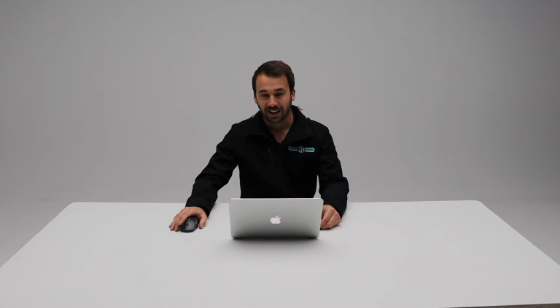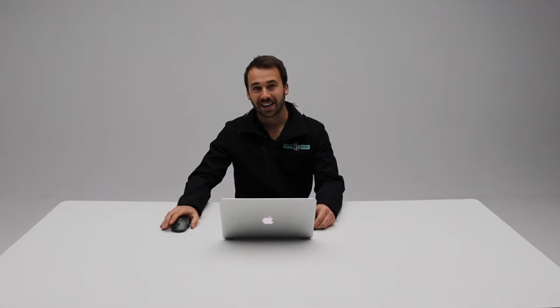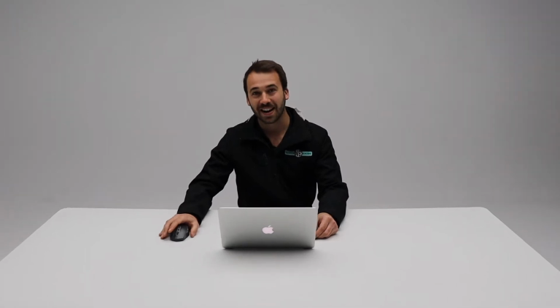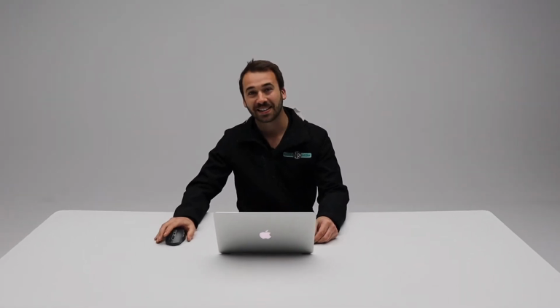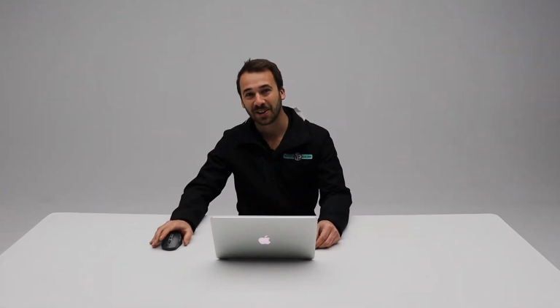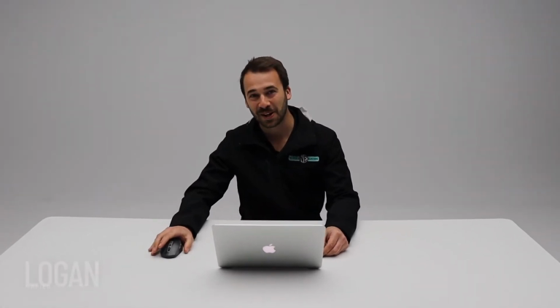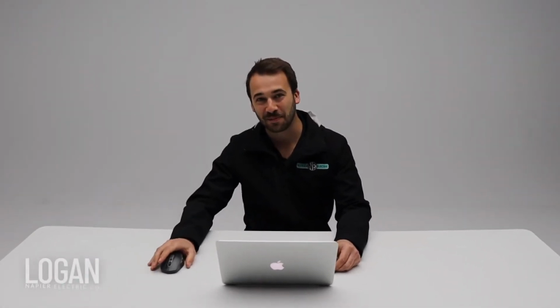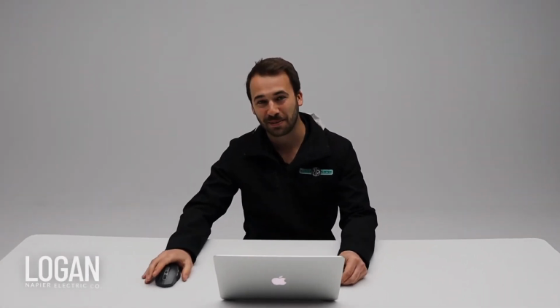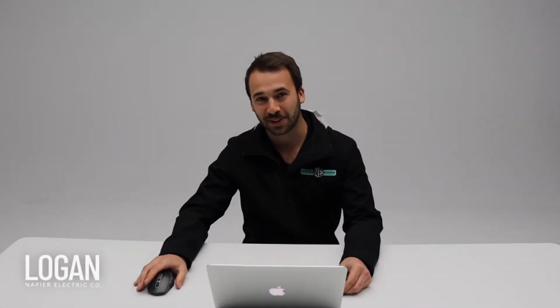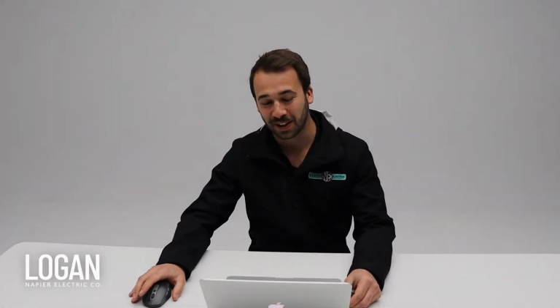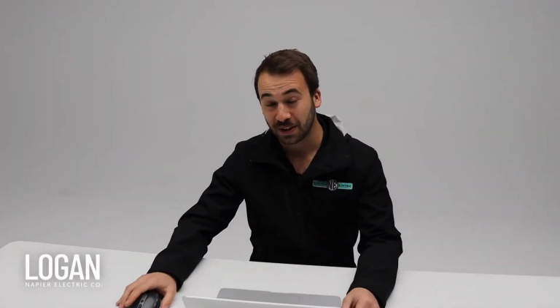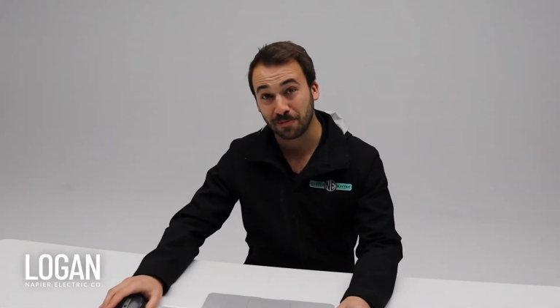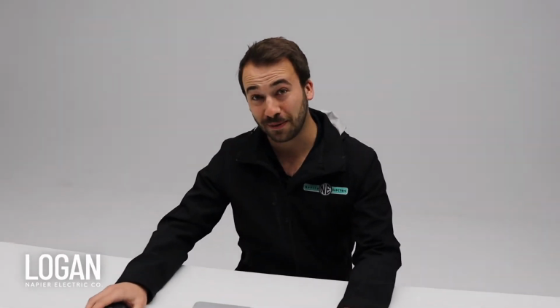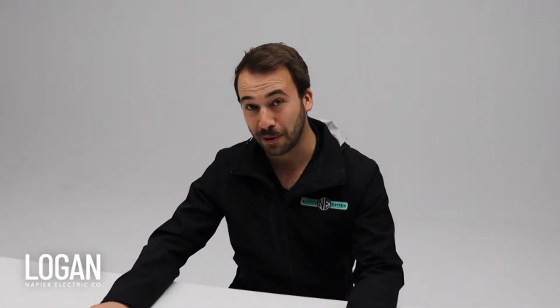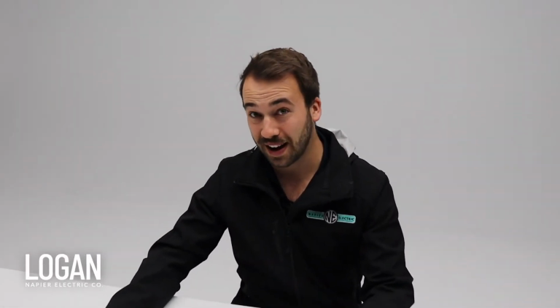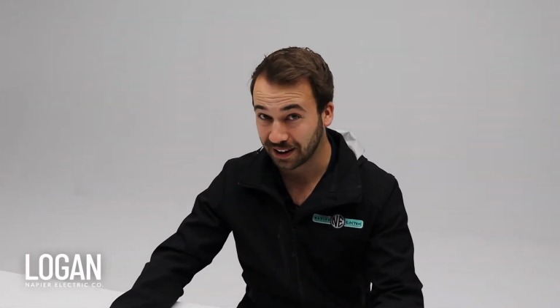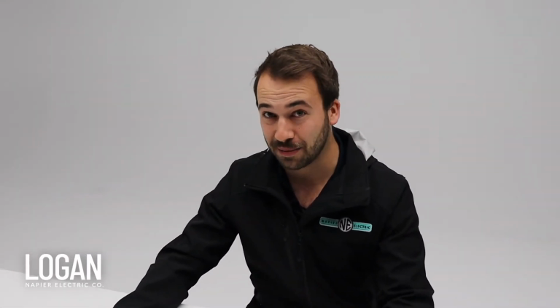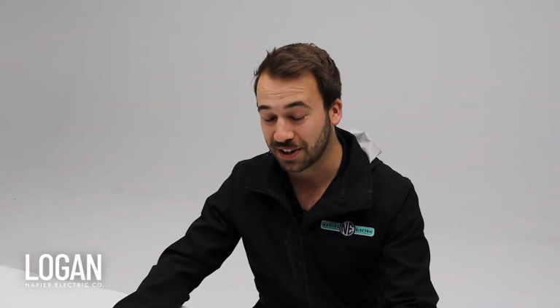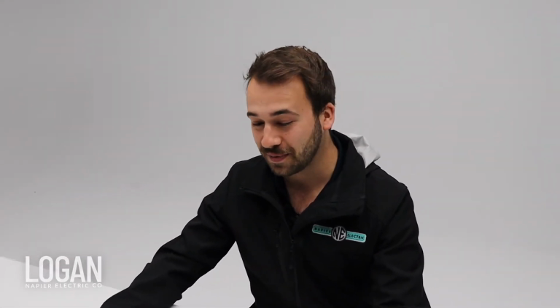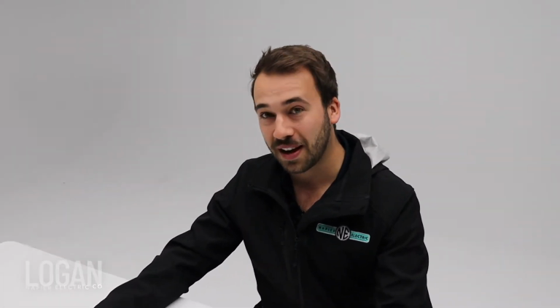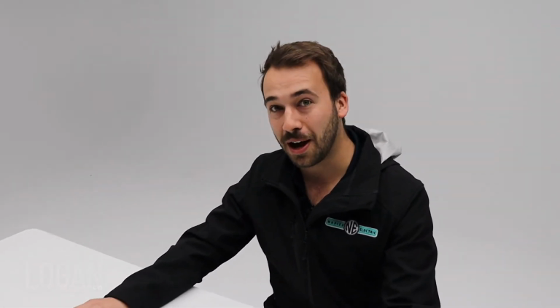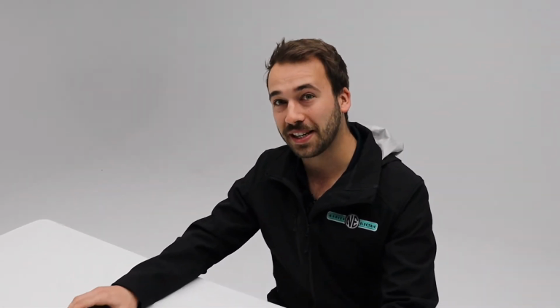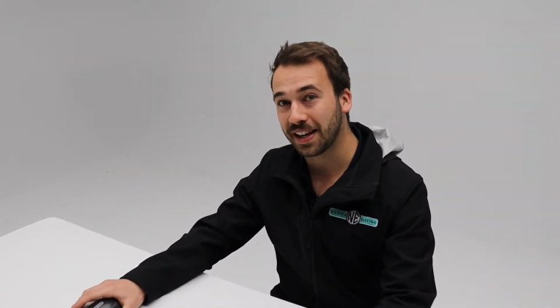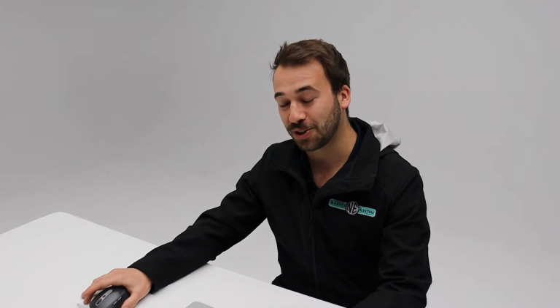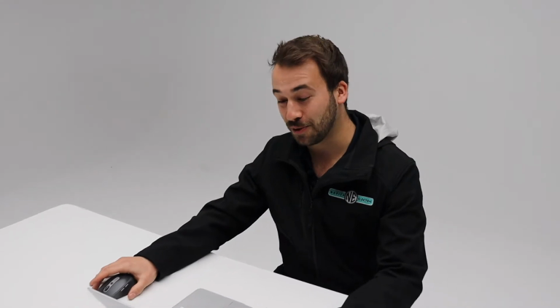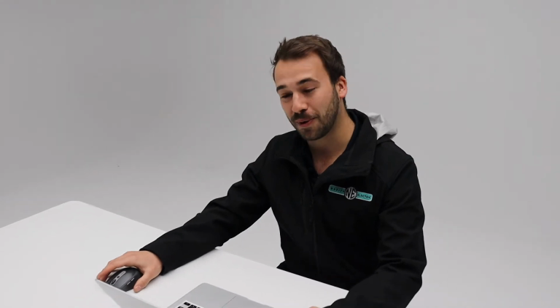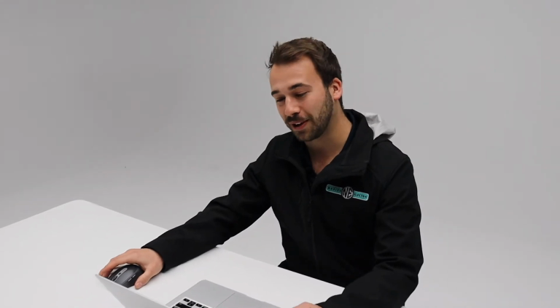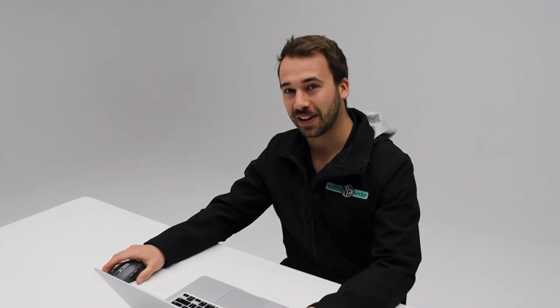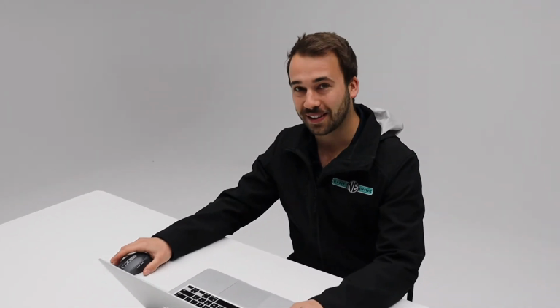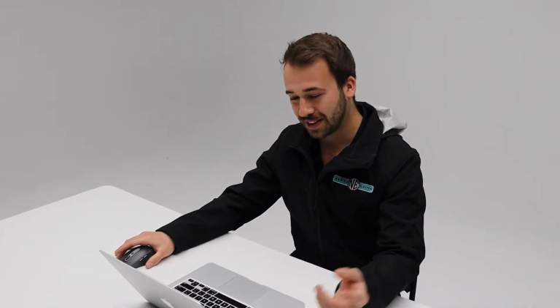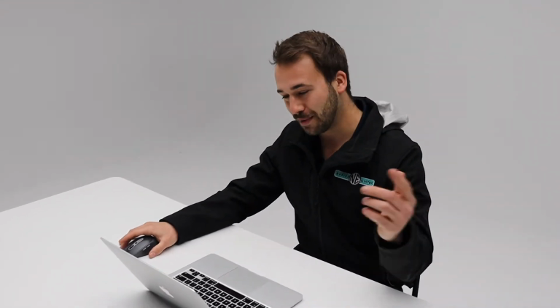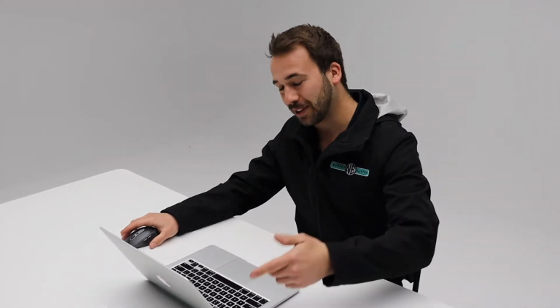Hi, Logan here from Napier Electric. You may have heard about our Game Changer. I'm here today to show you what that looks like. Come have a look.